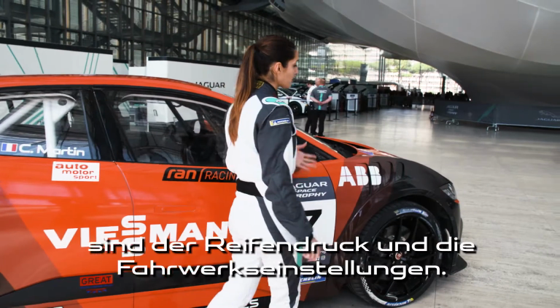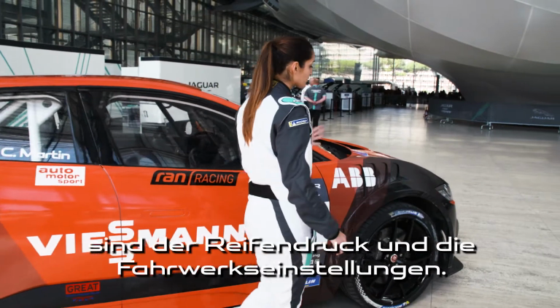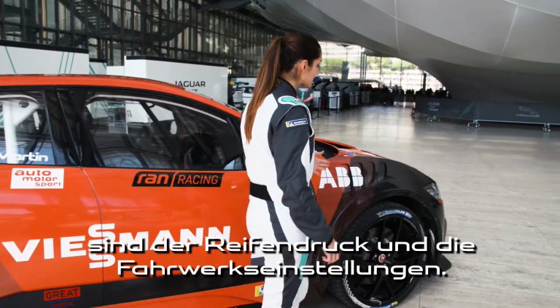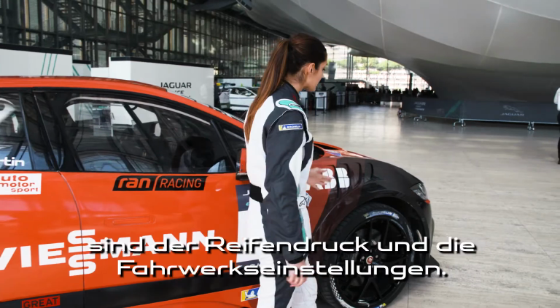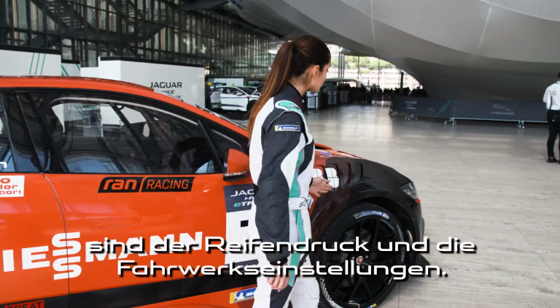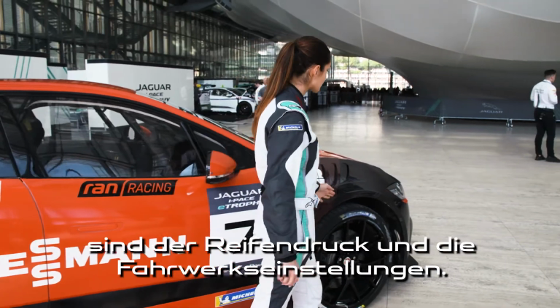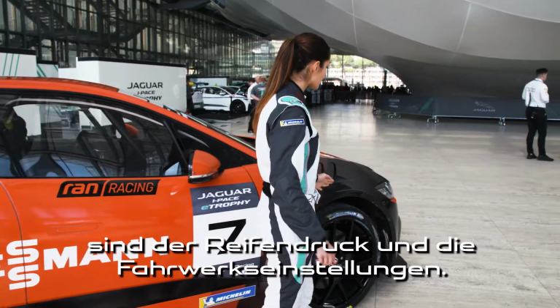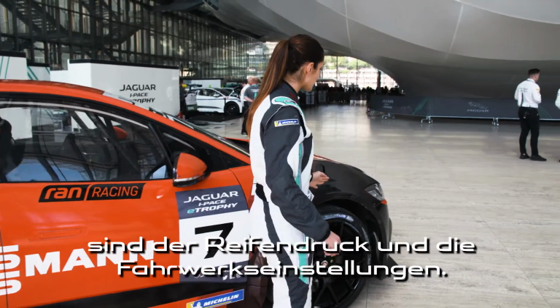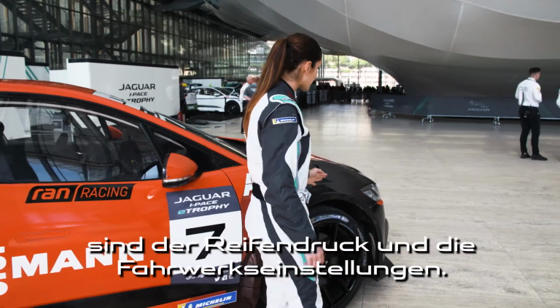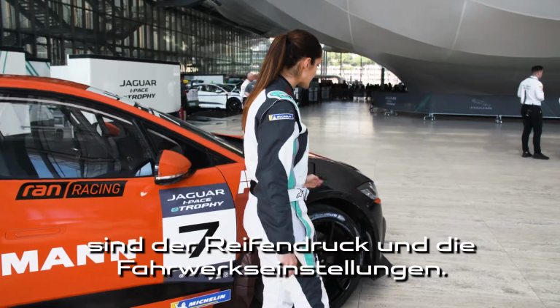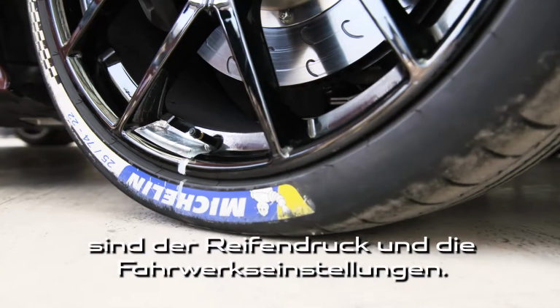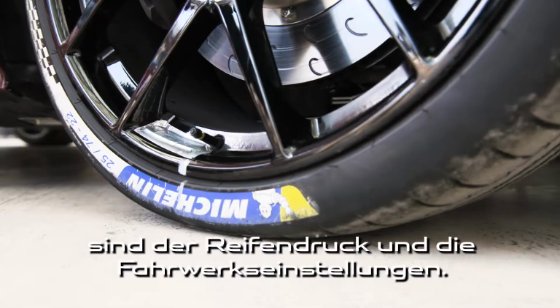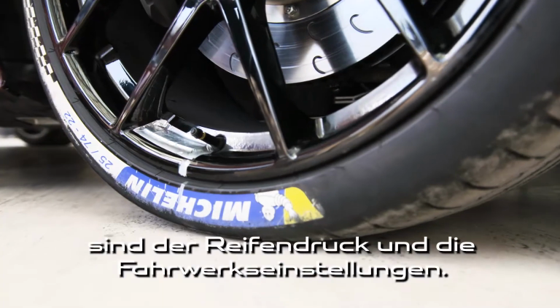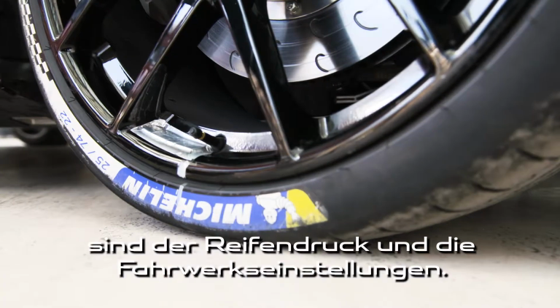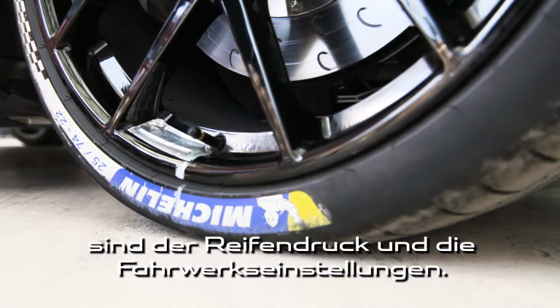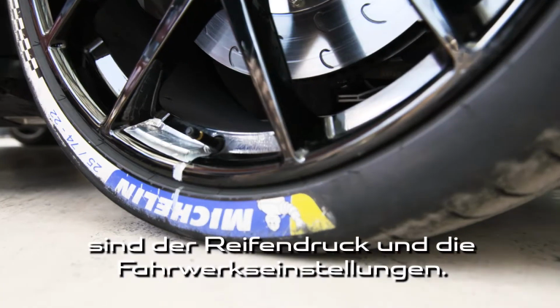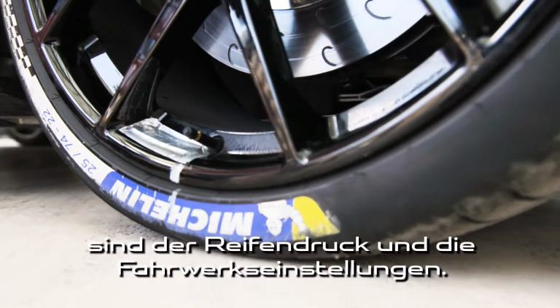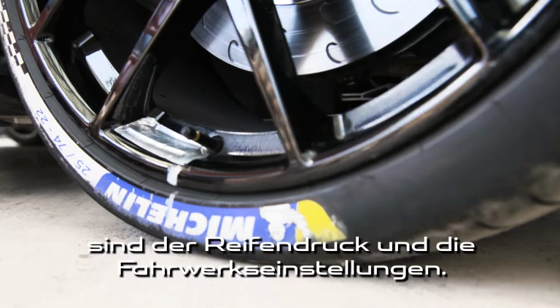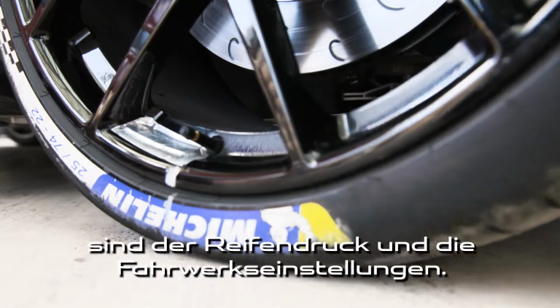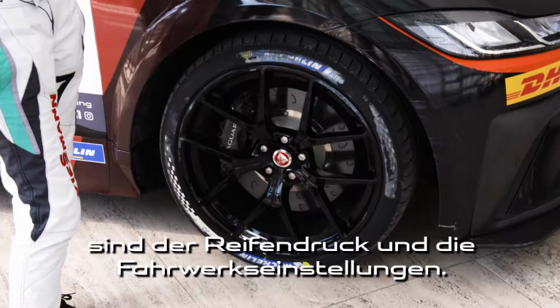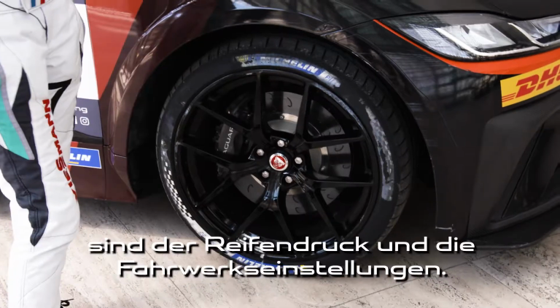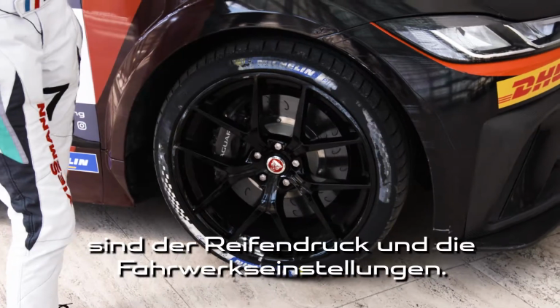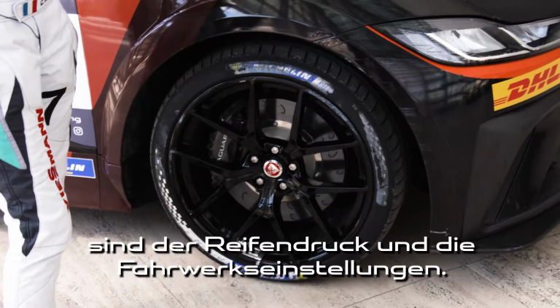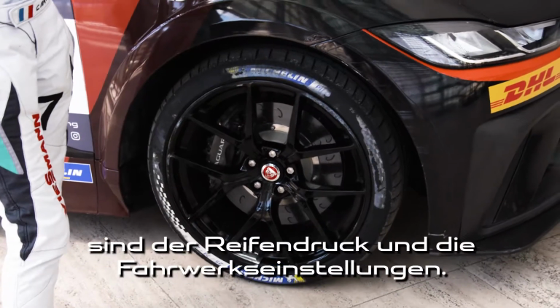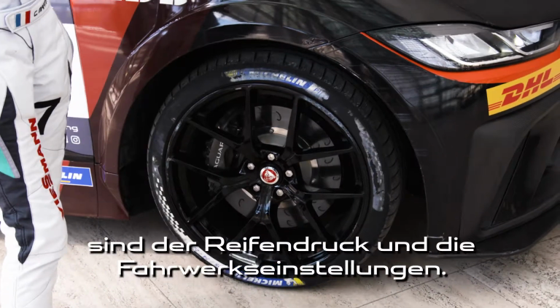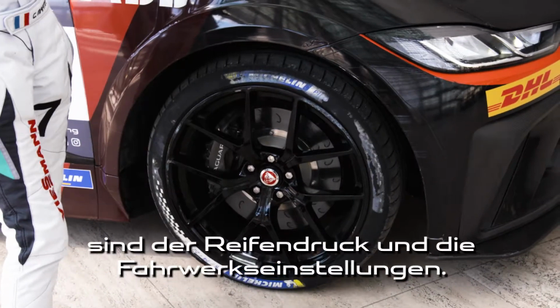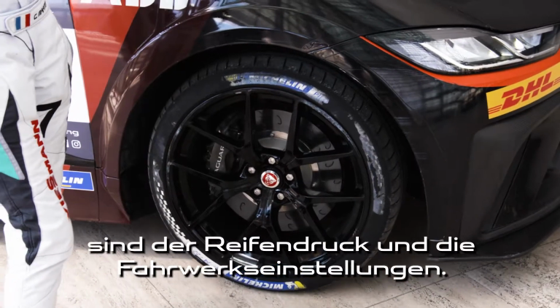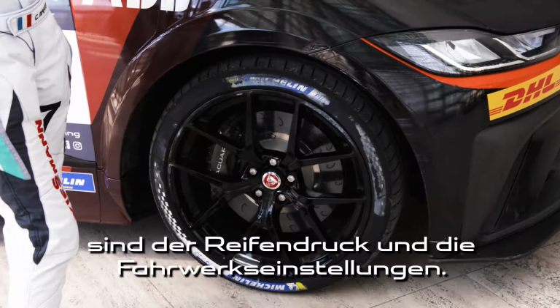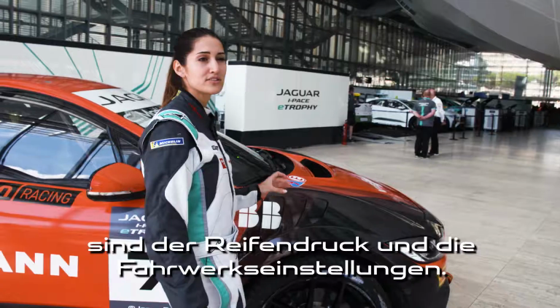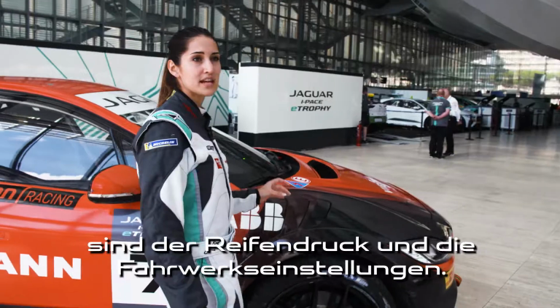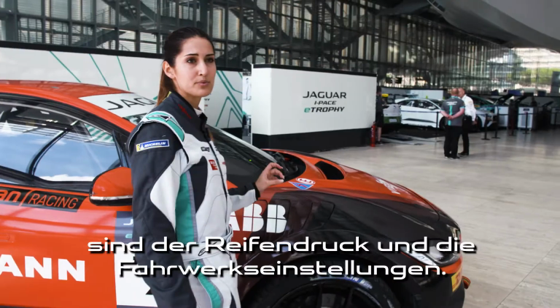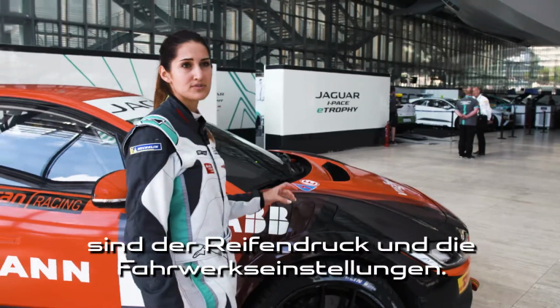The other thing we are playing a lot with is the tire pressure and the suspension, the clicks on the dampers.